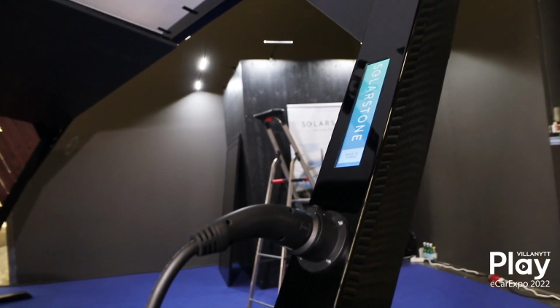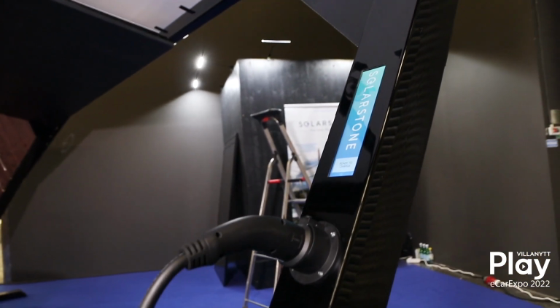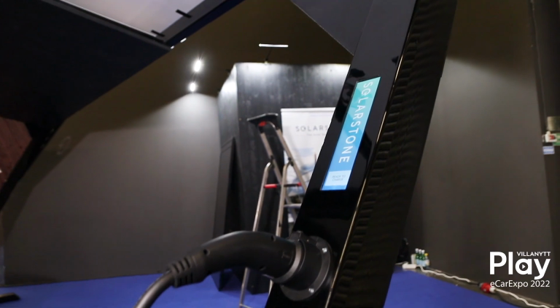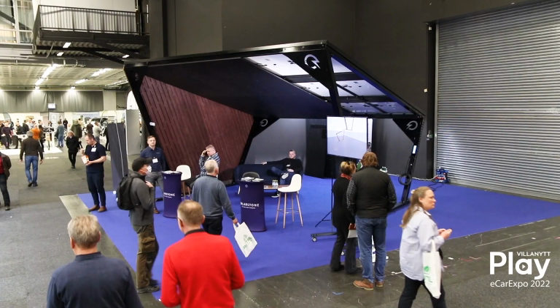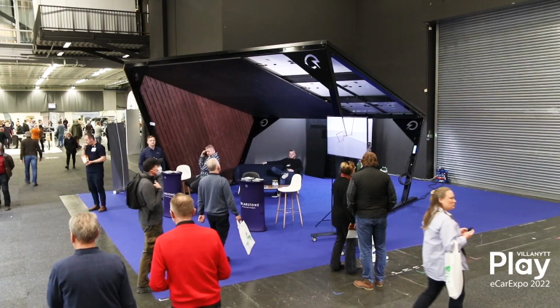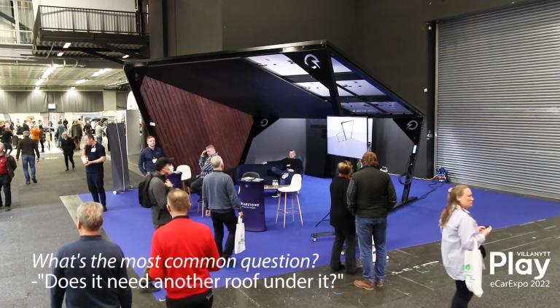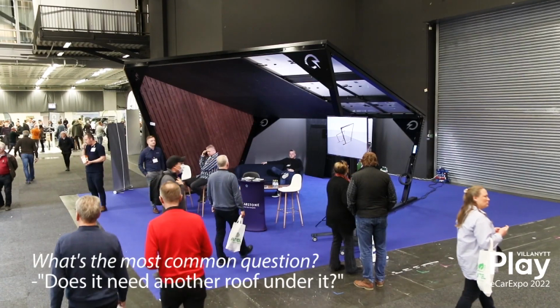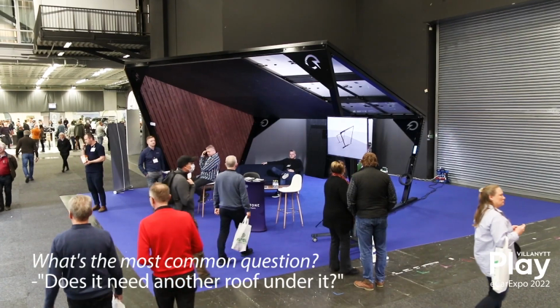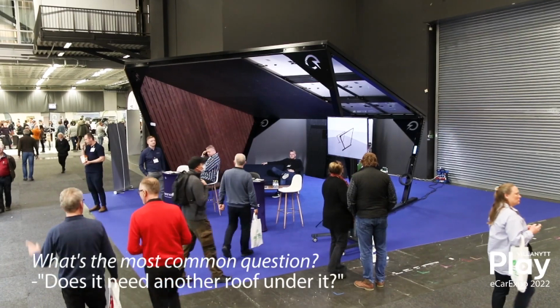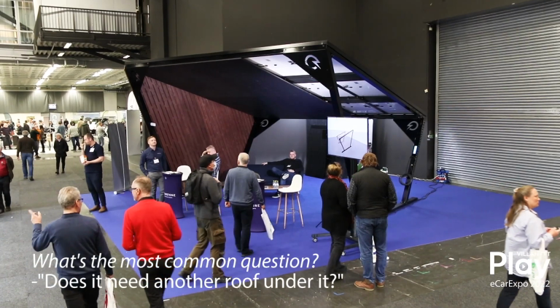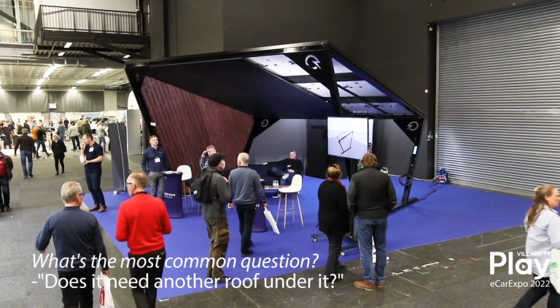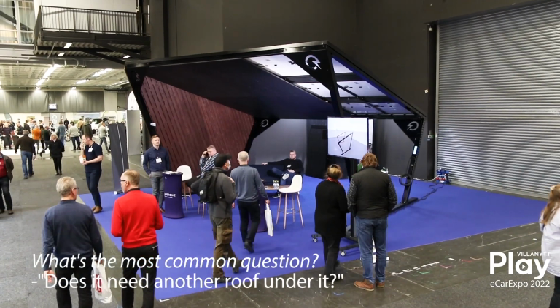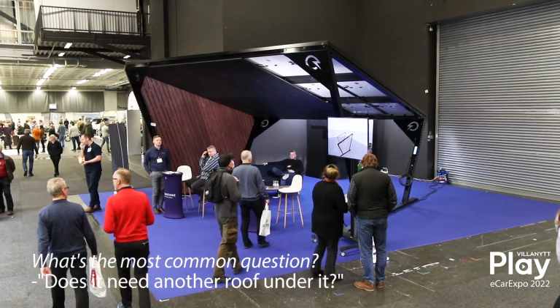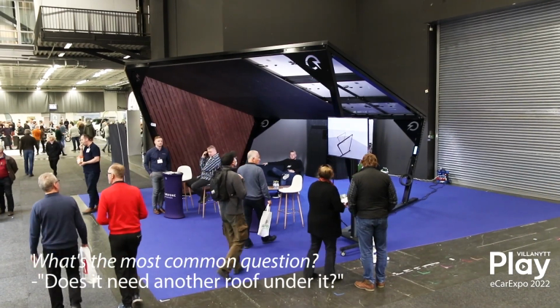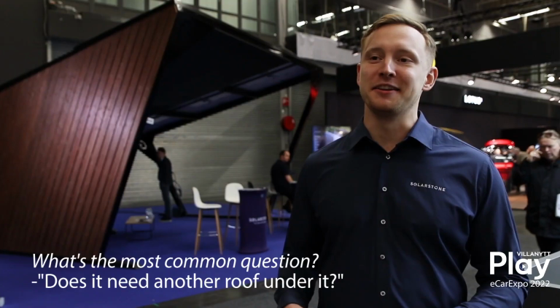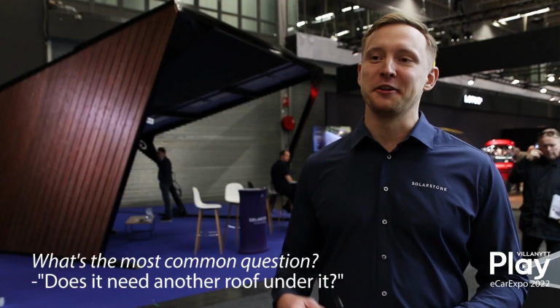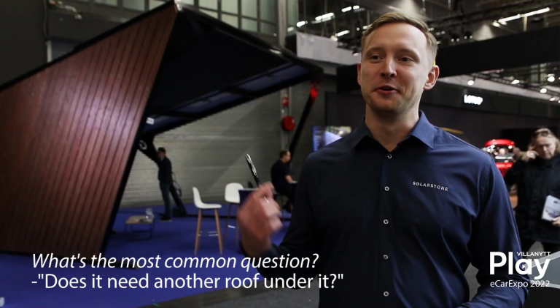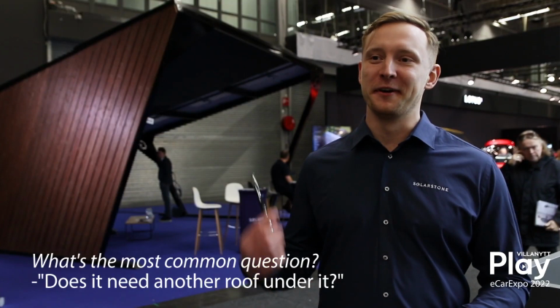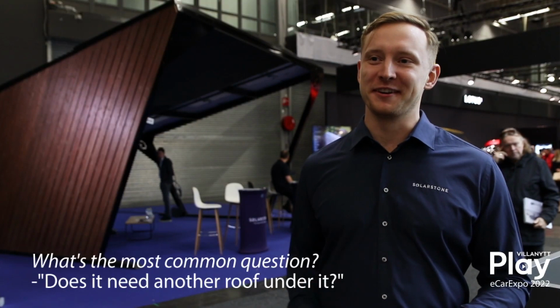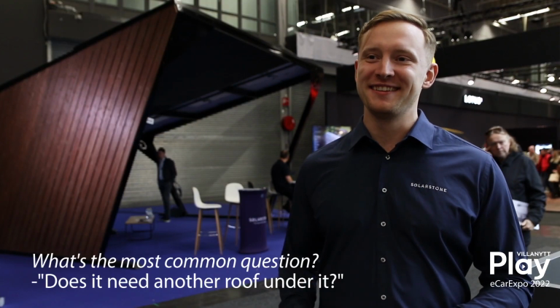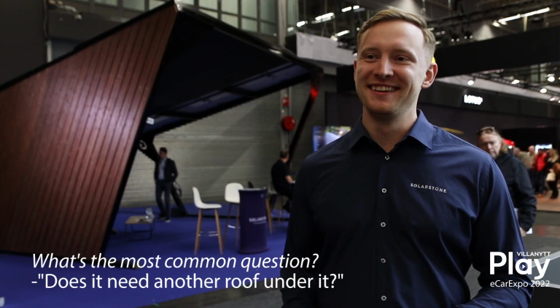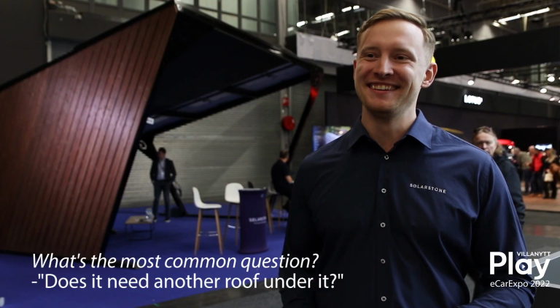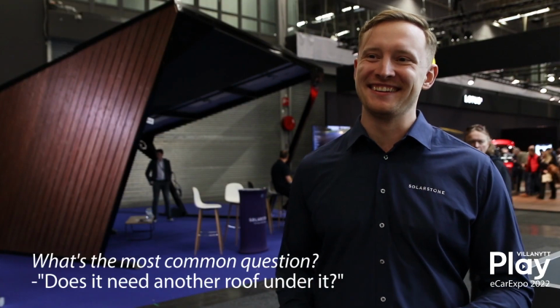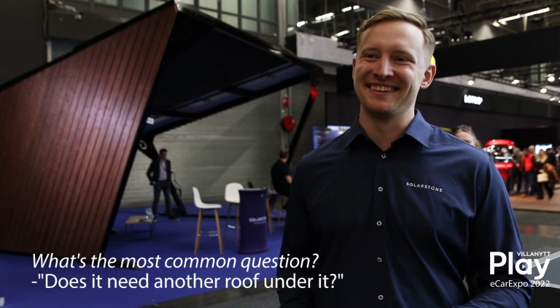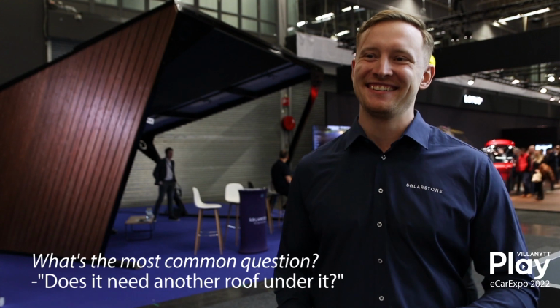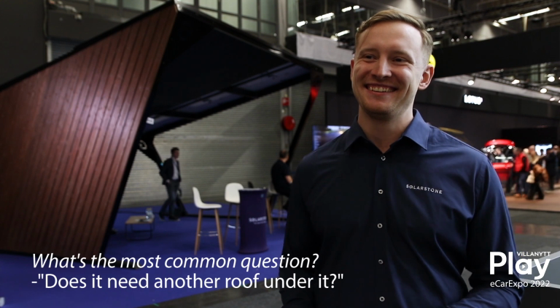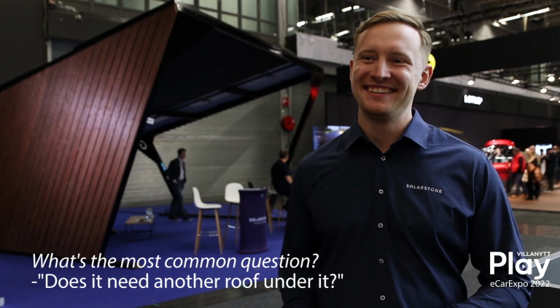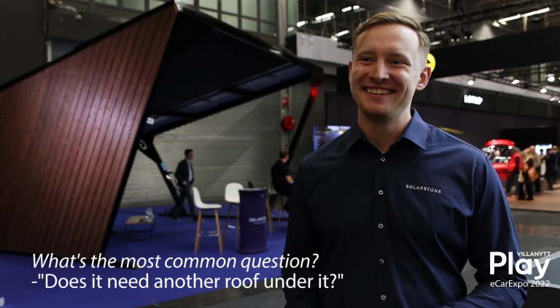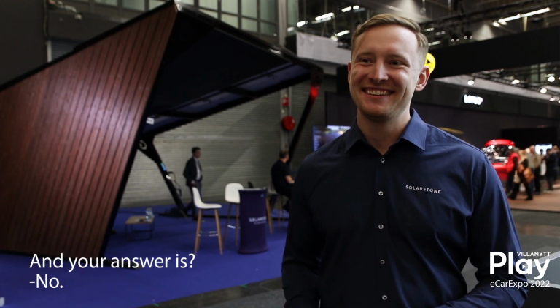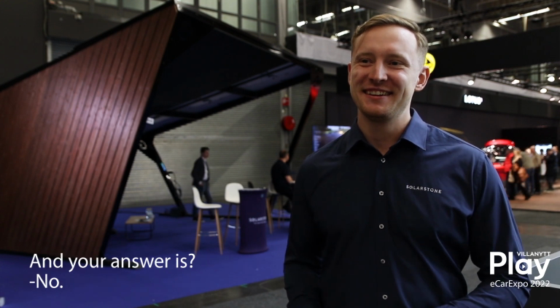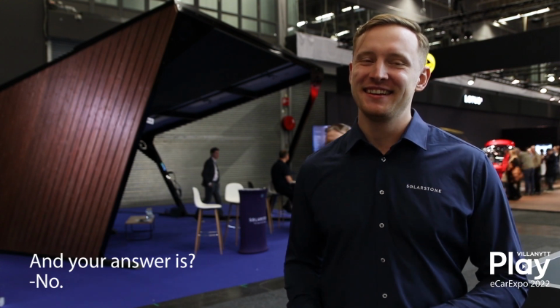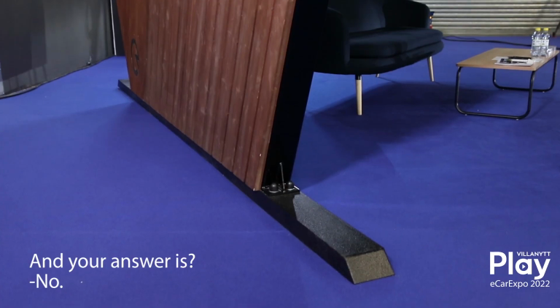What's the most common question? Does it need another roof under it? The answer is no.